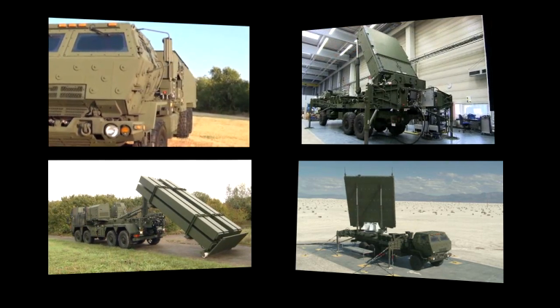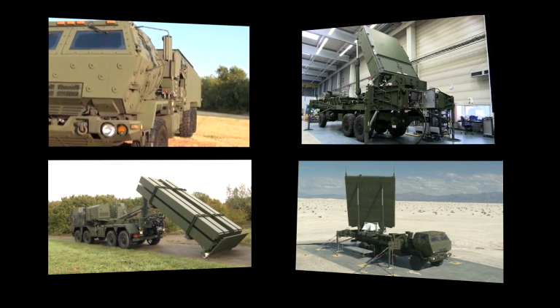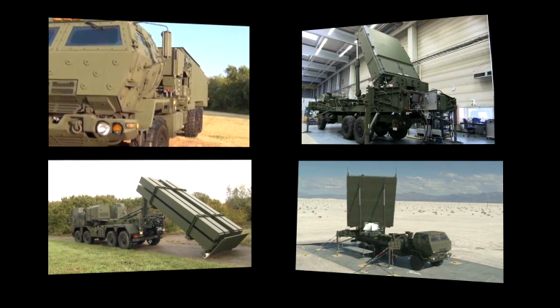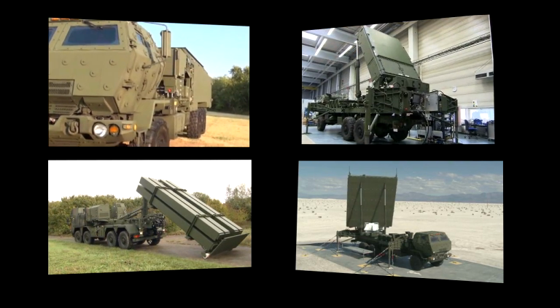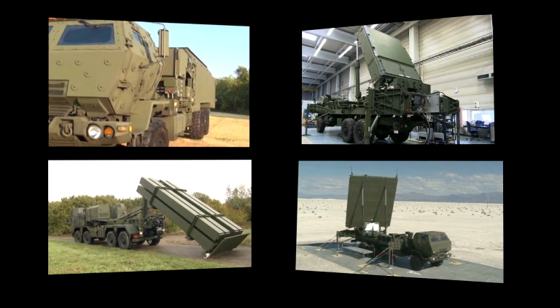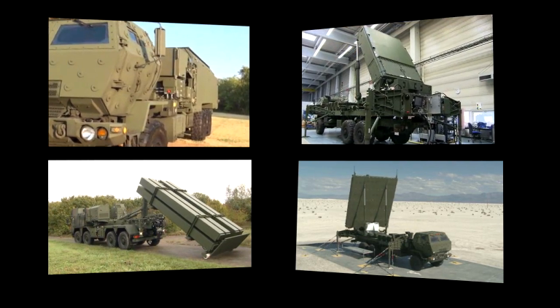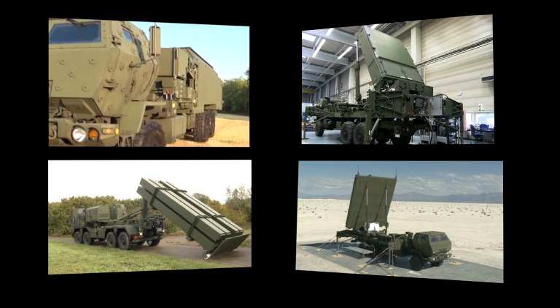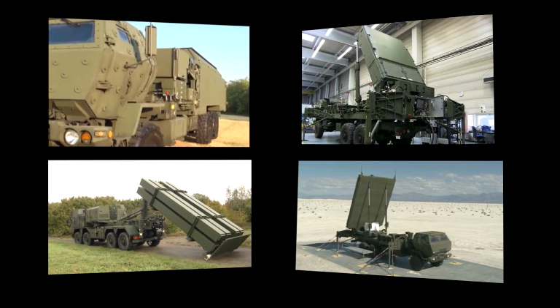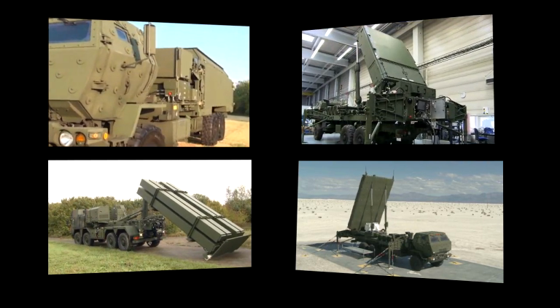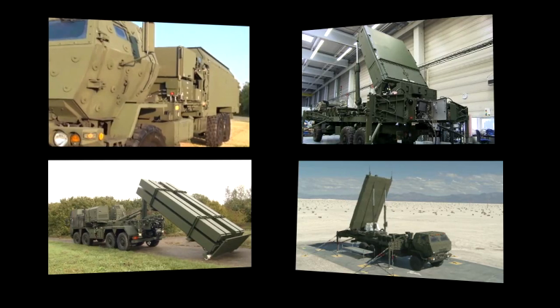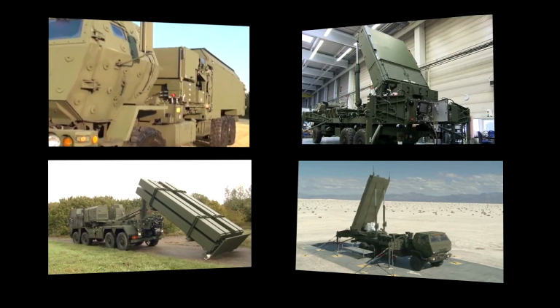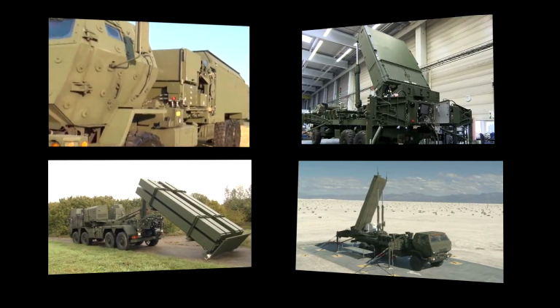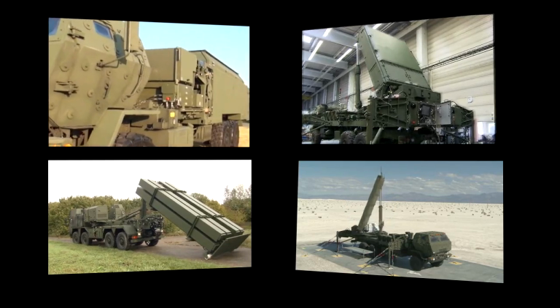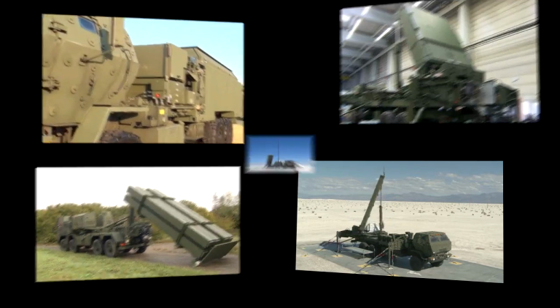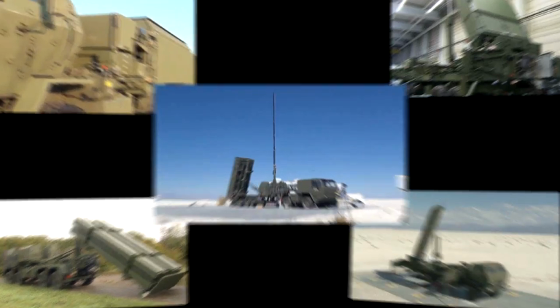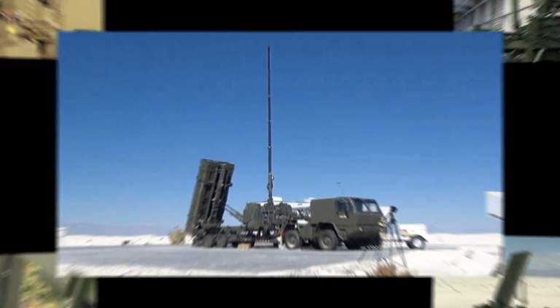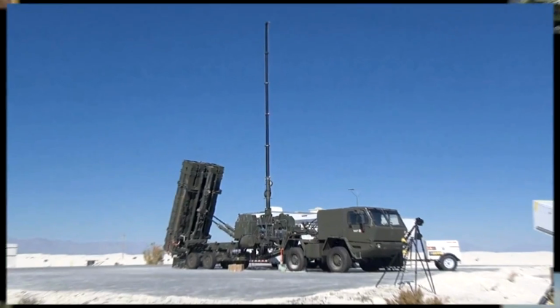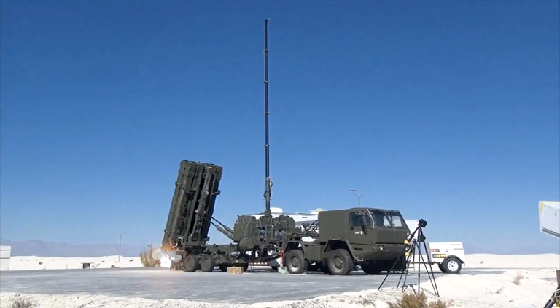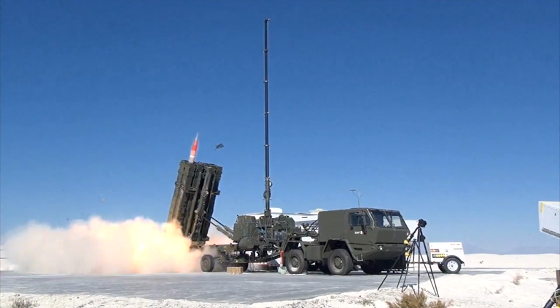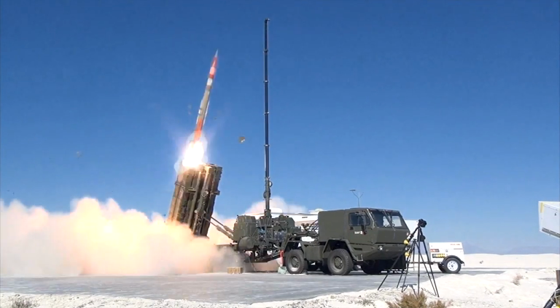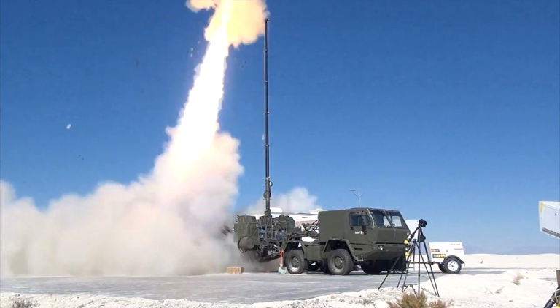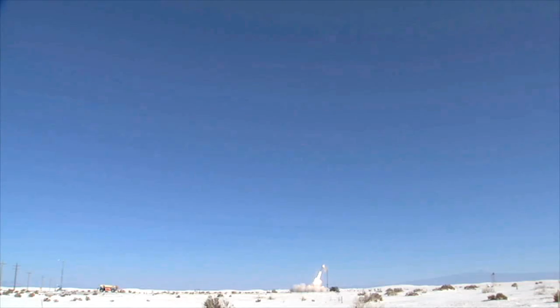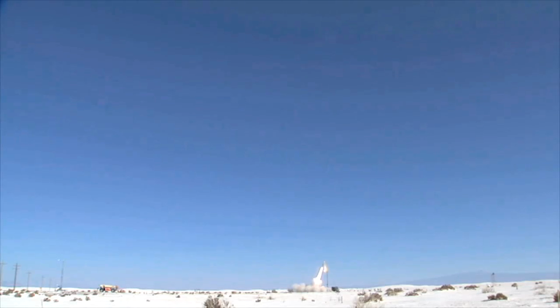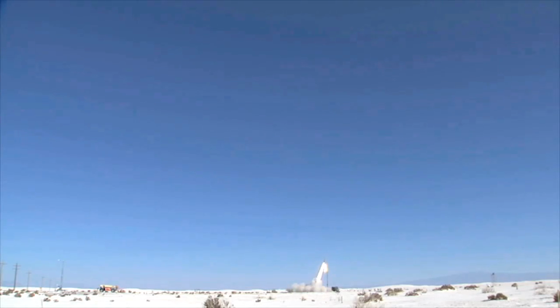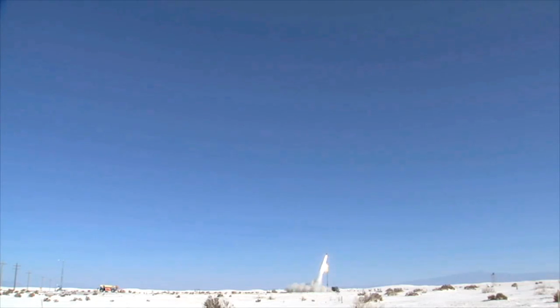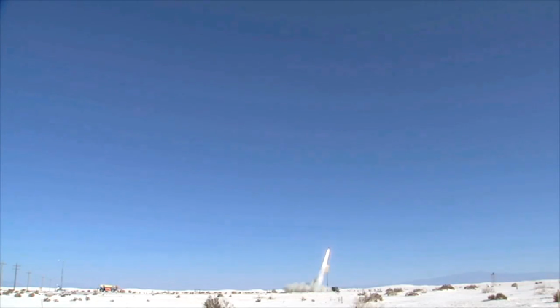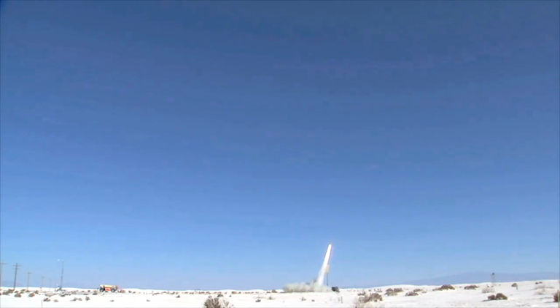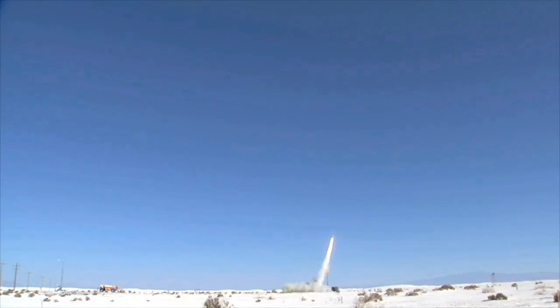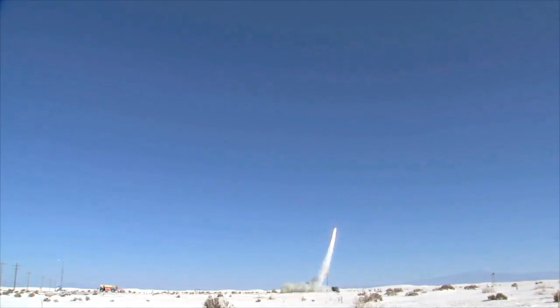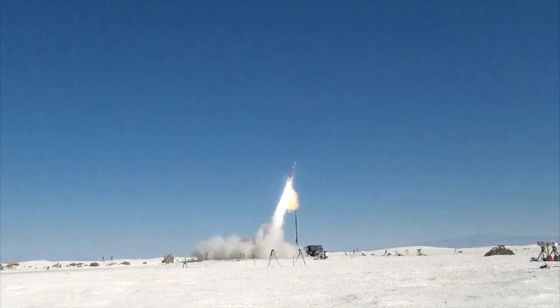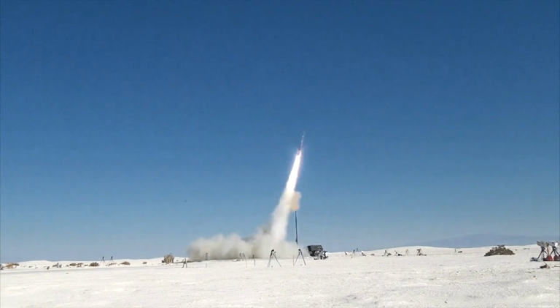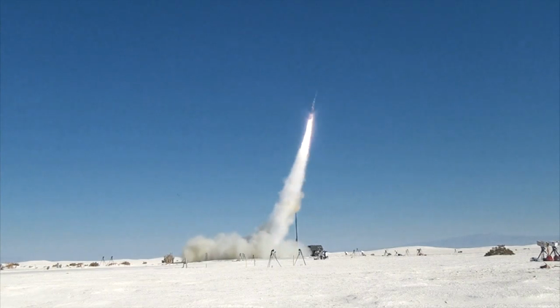Whether procuring and fielding a full system or individual capability nodes, MEADS' major end items have been designed to meet the challenge.